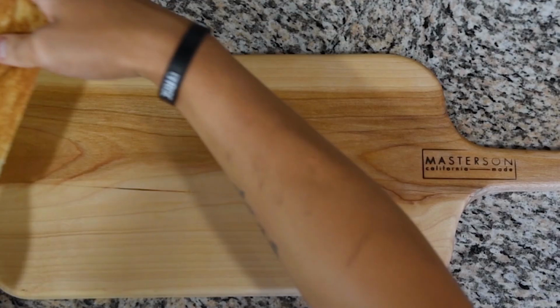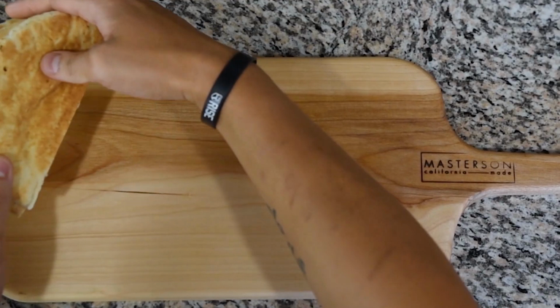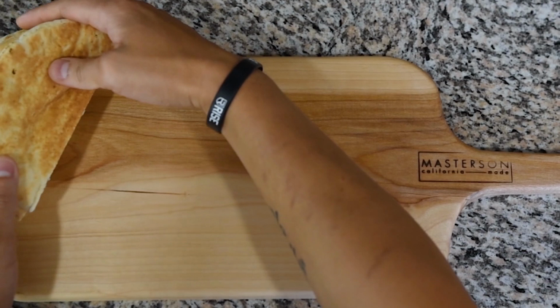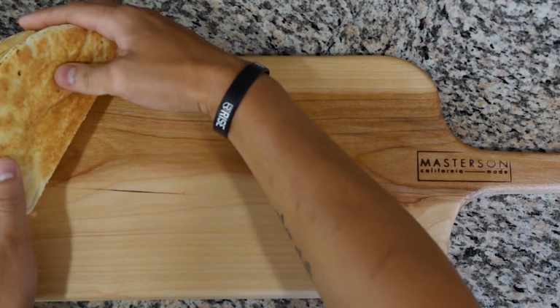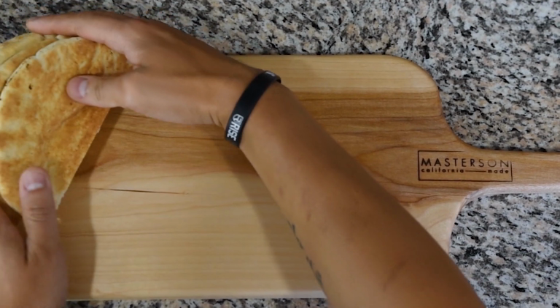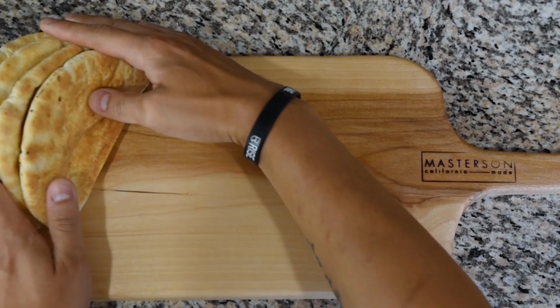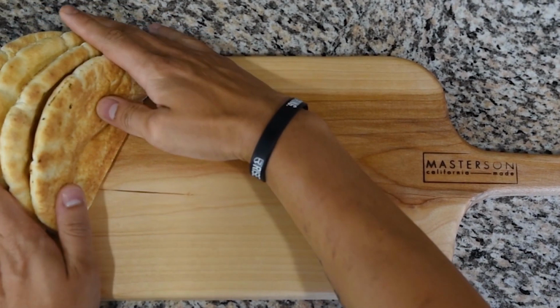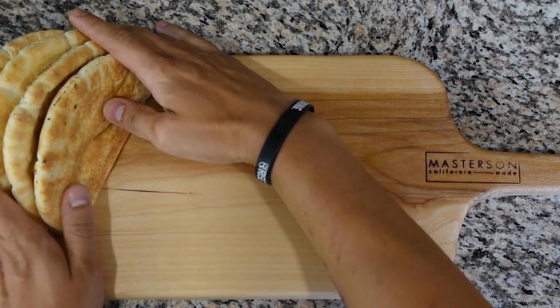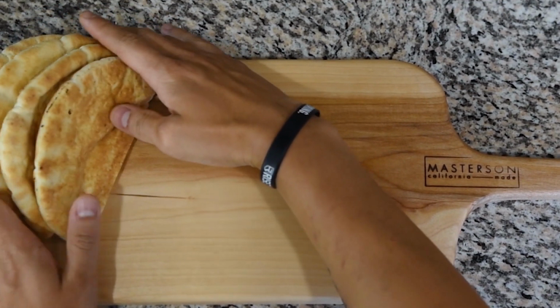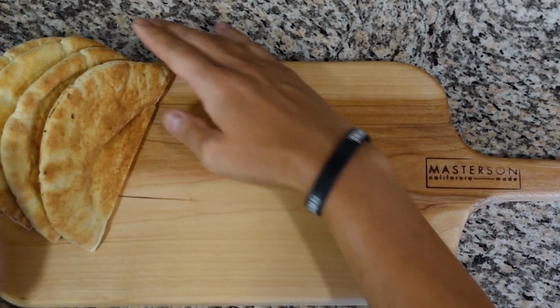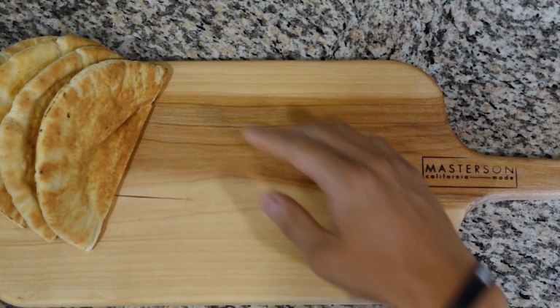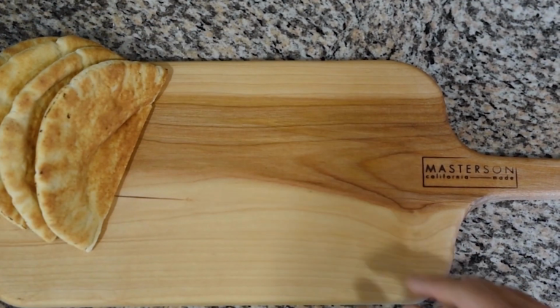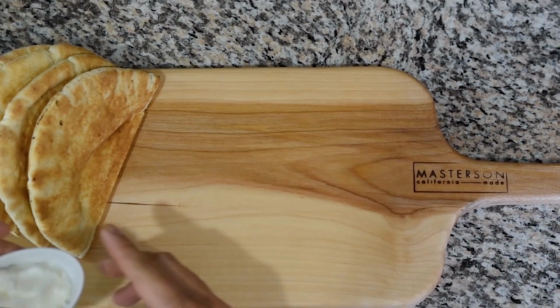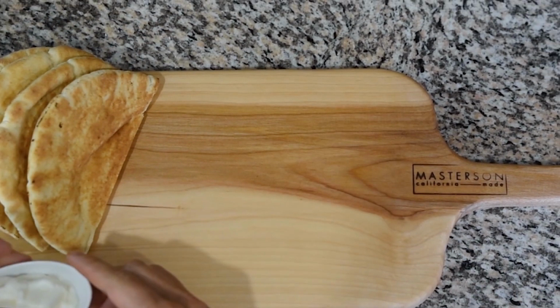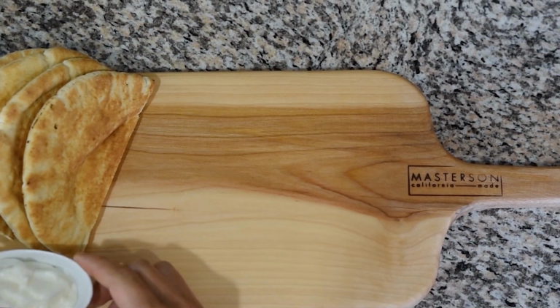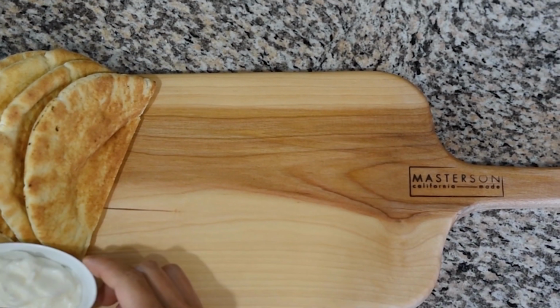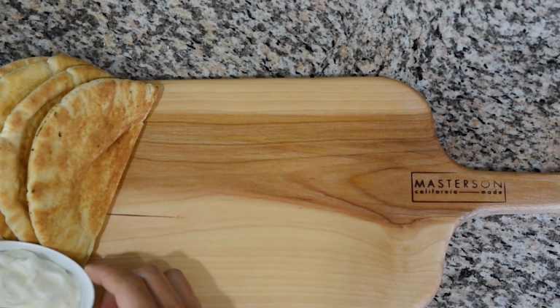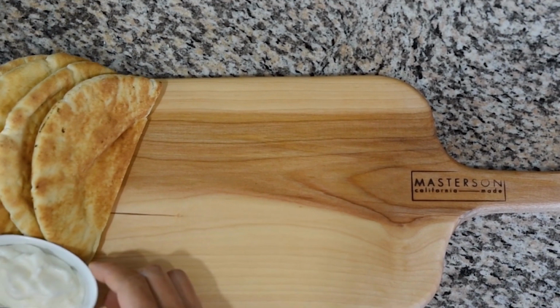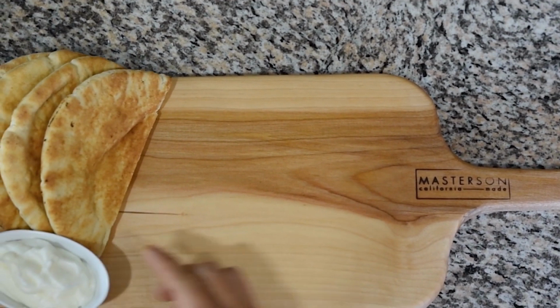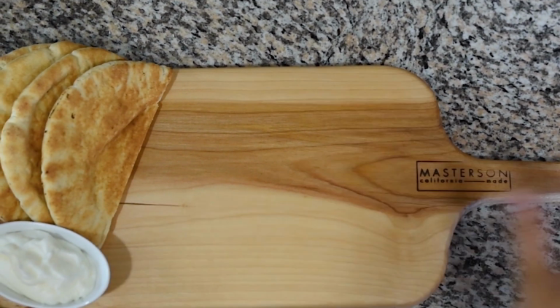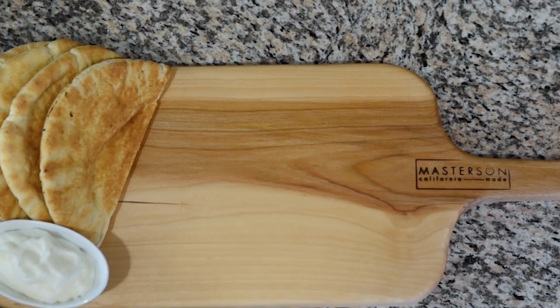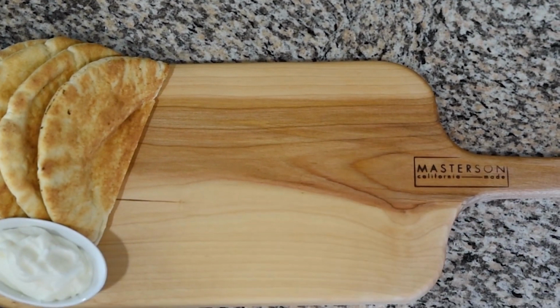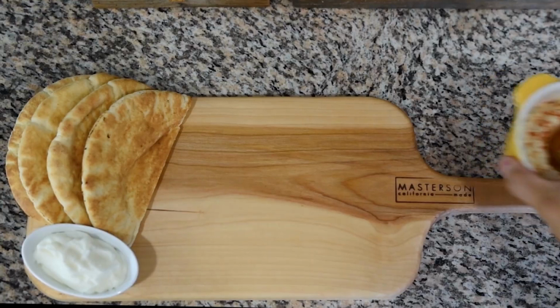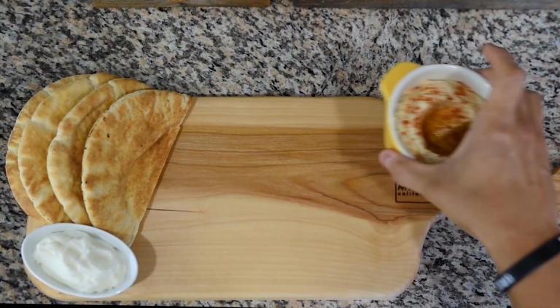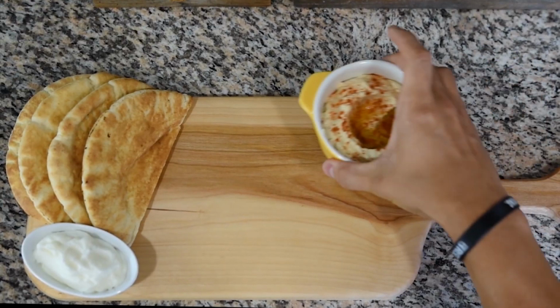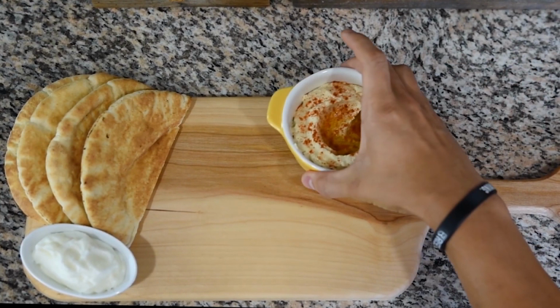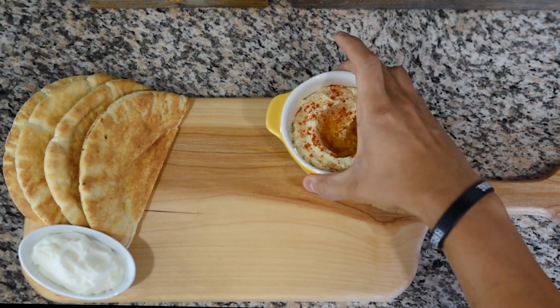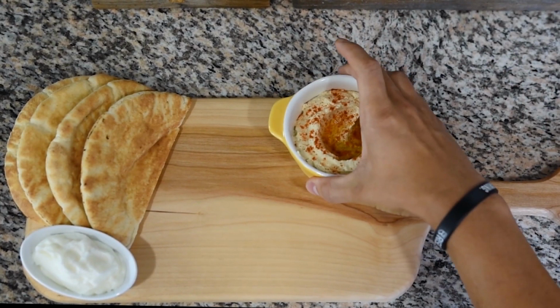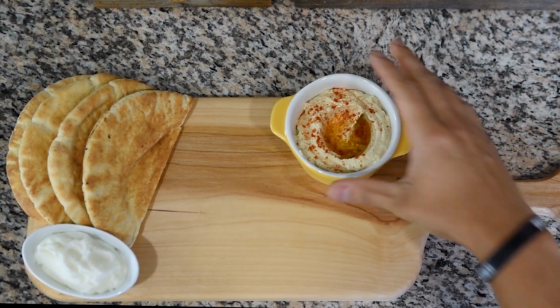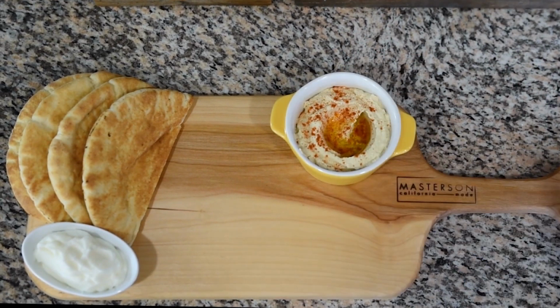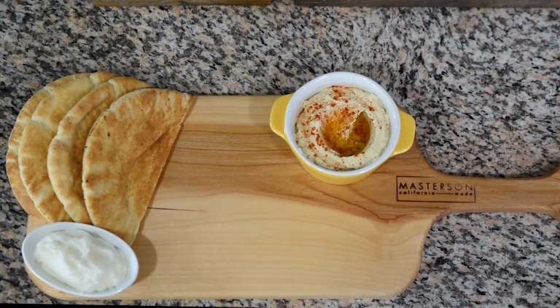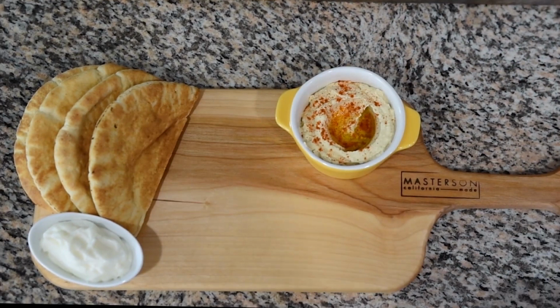Now we're going to plate this with some pita bread, some hummus, and our delicious garlic toum sauce.